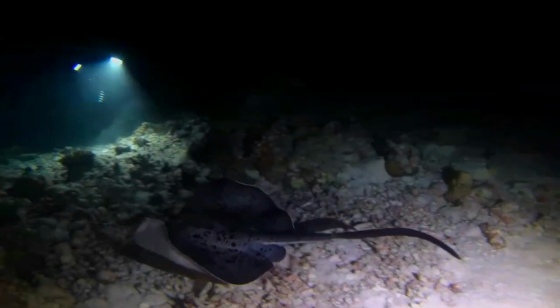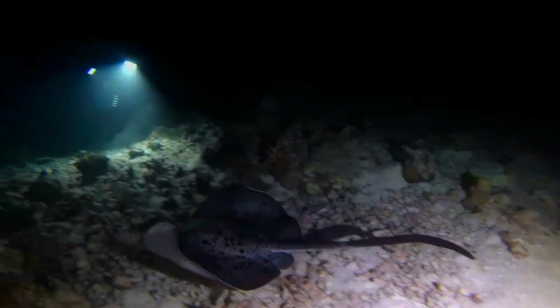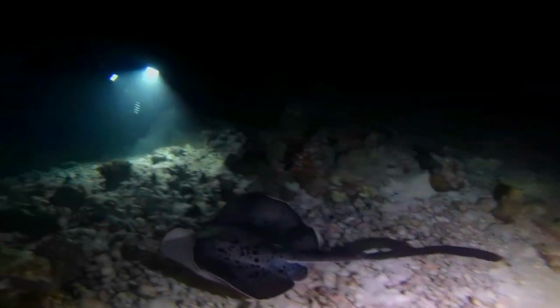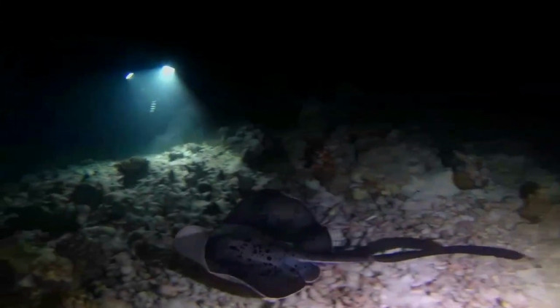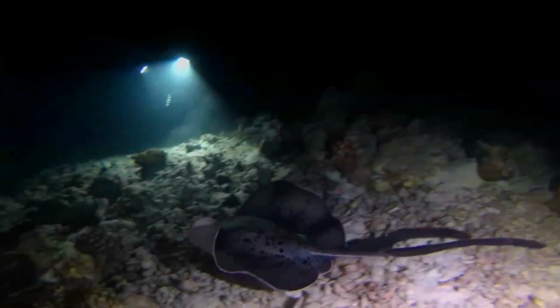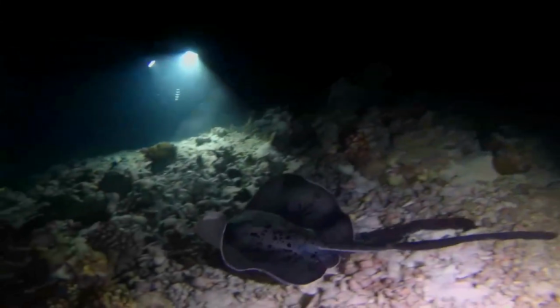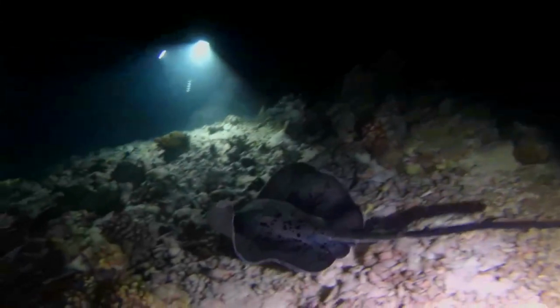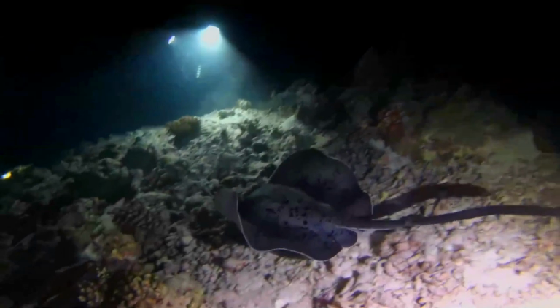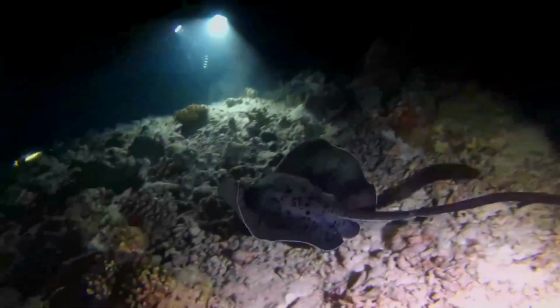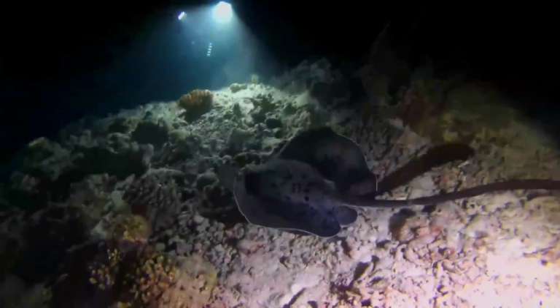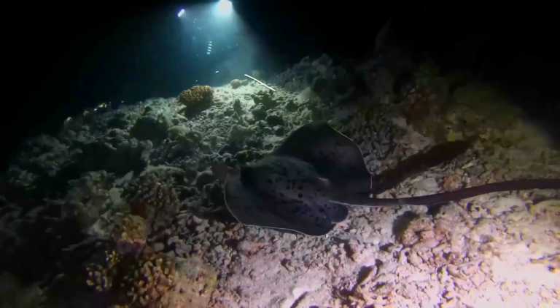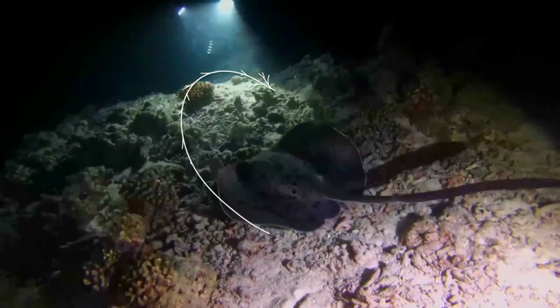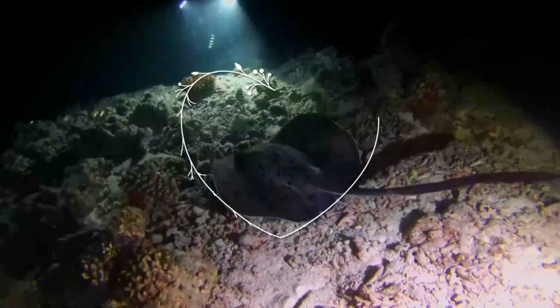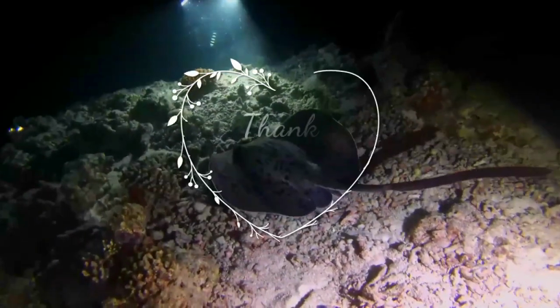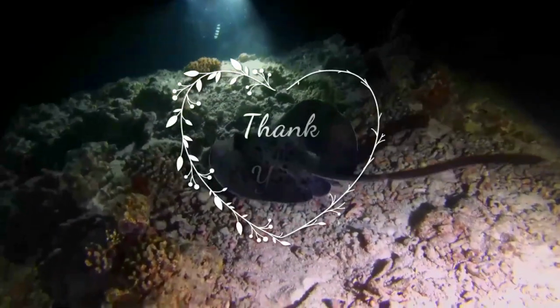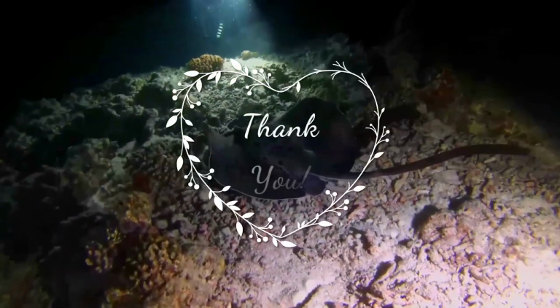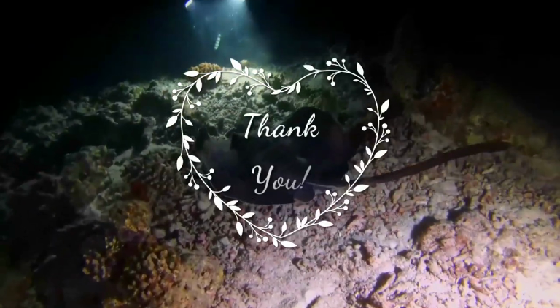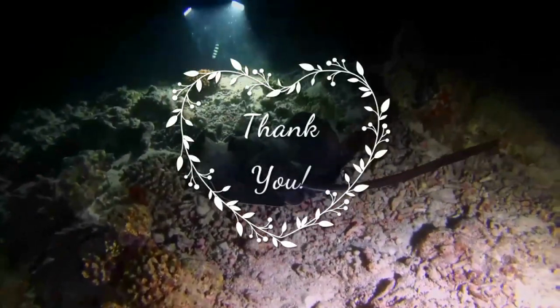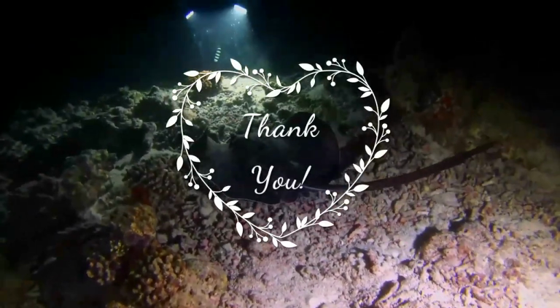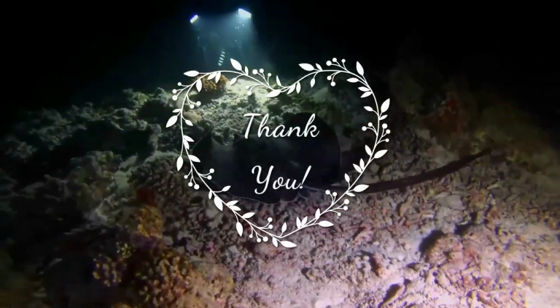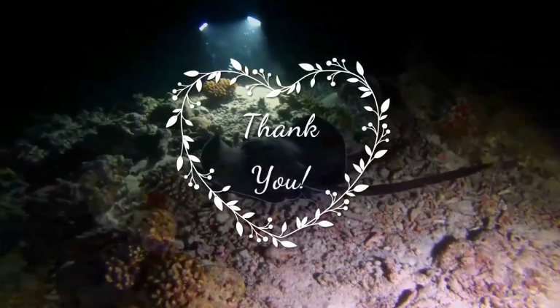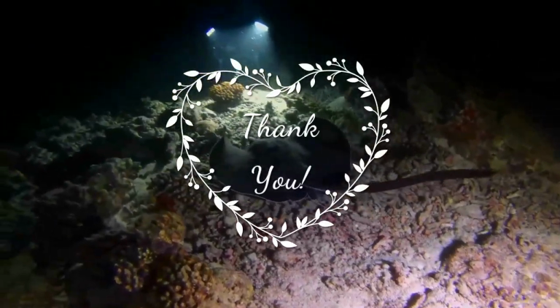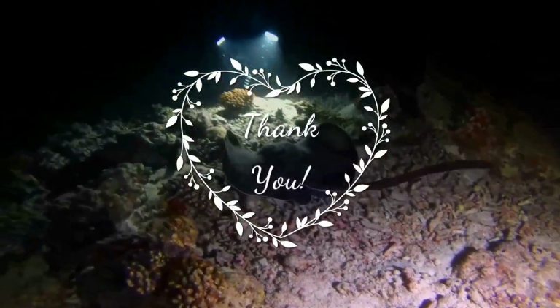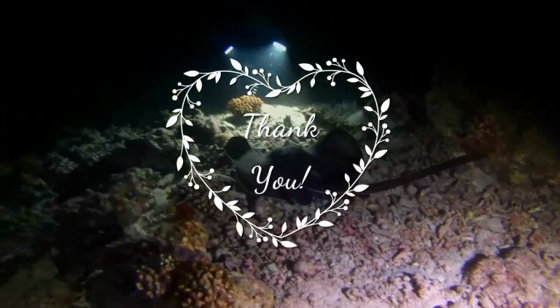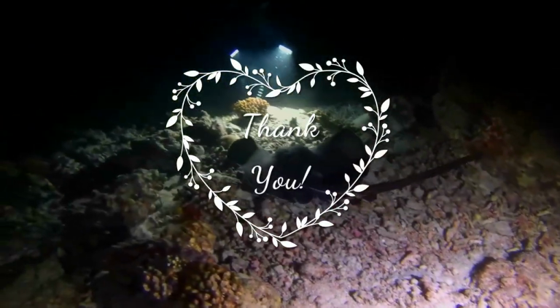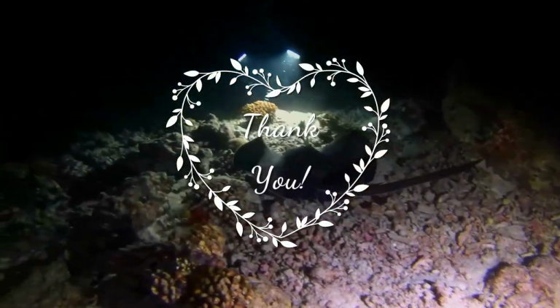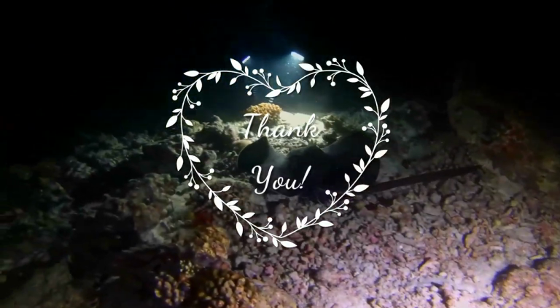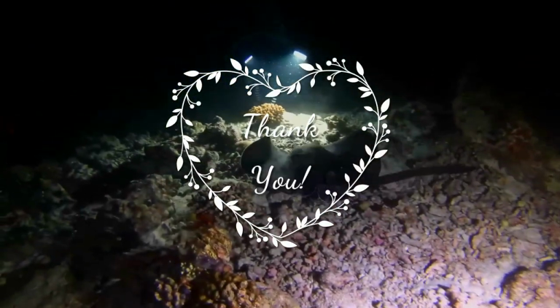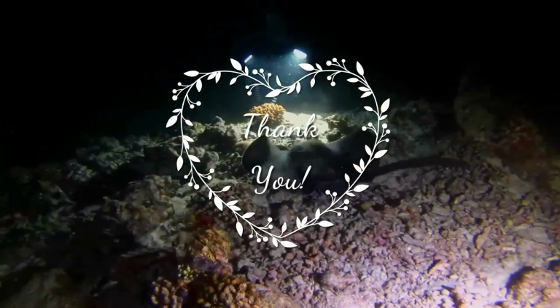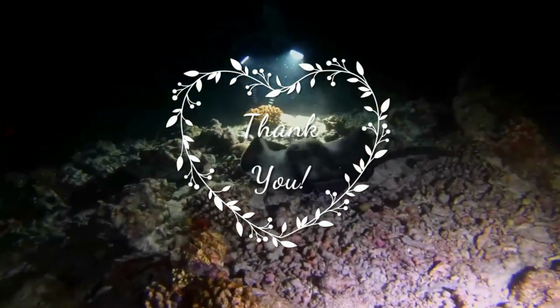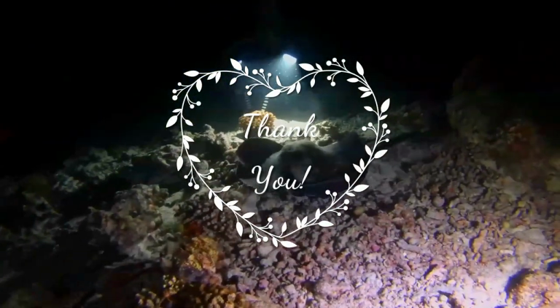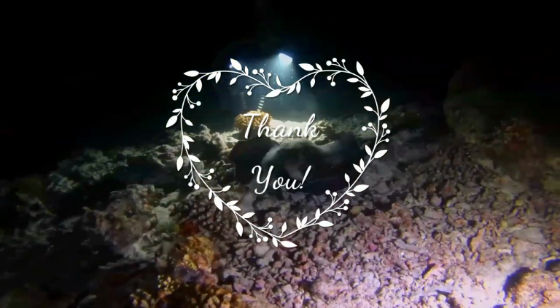Thank you for your support. I hope to see you soon. Till then, take care of your family.